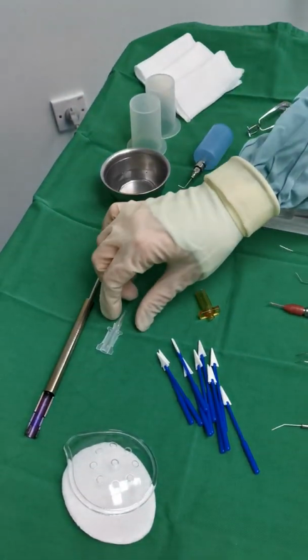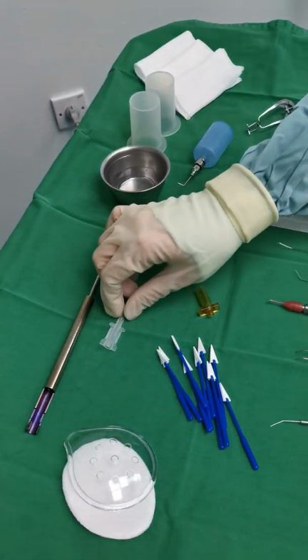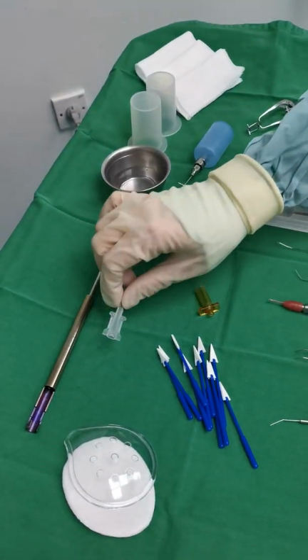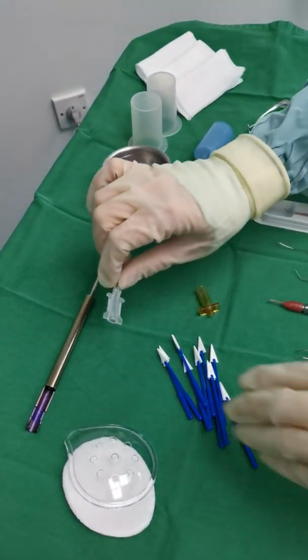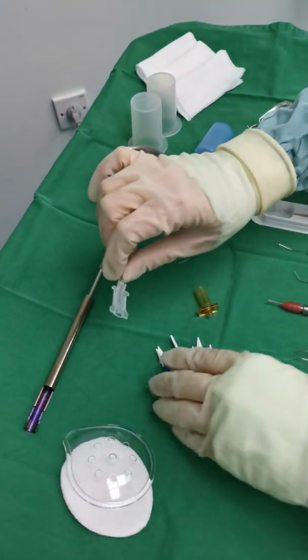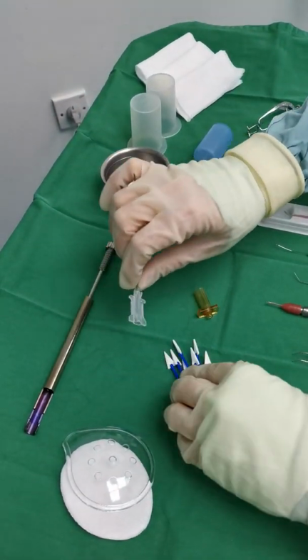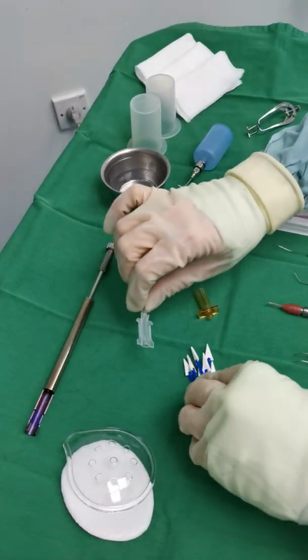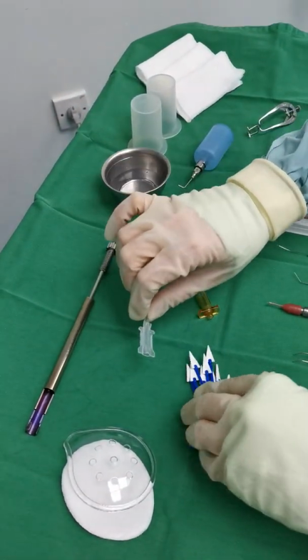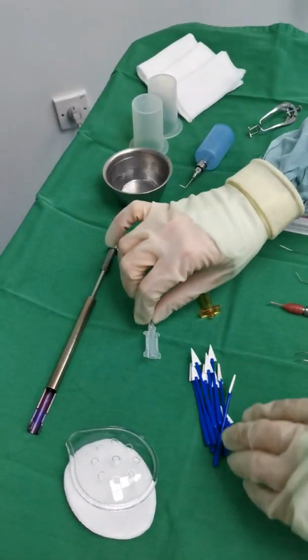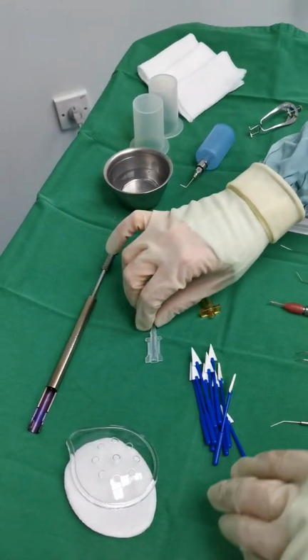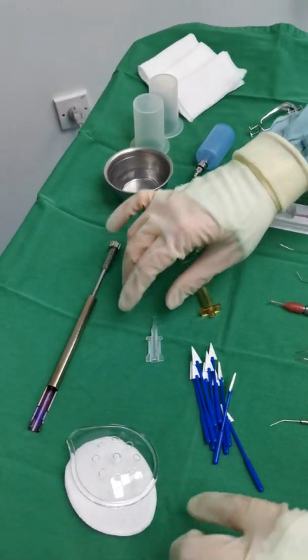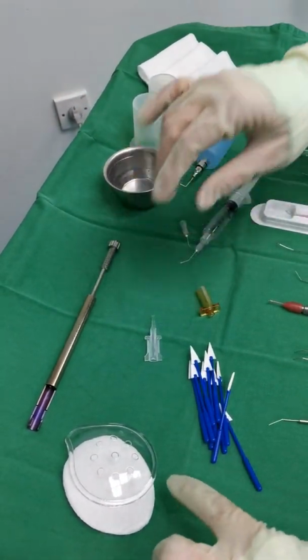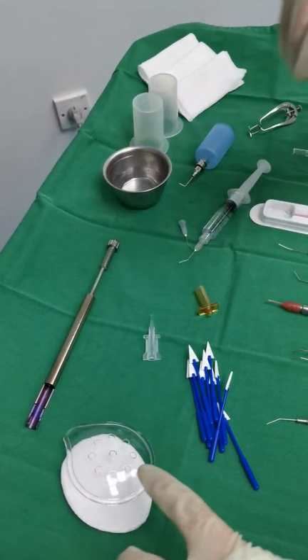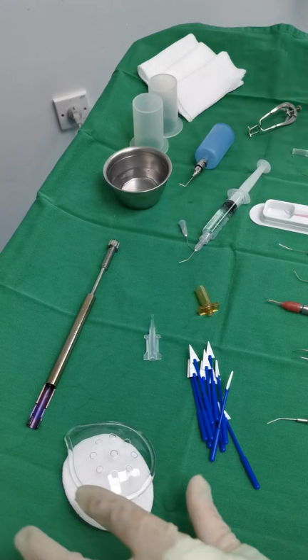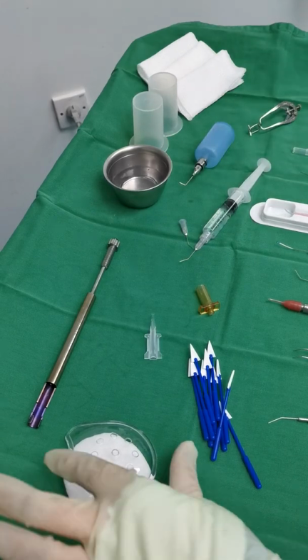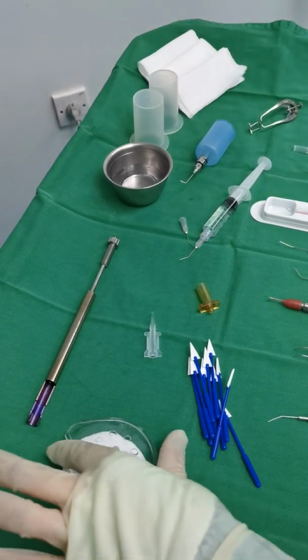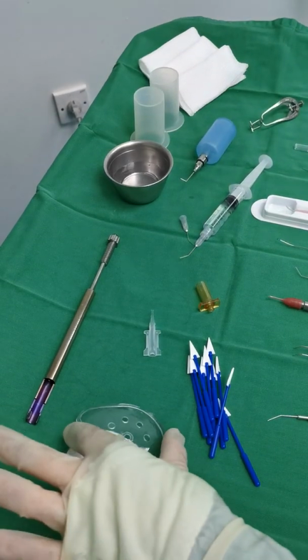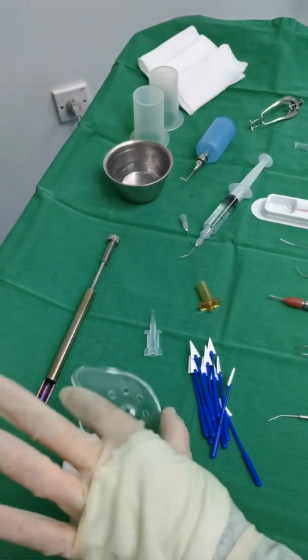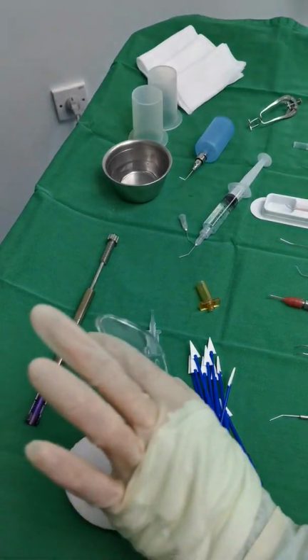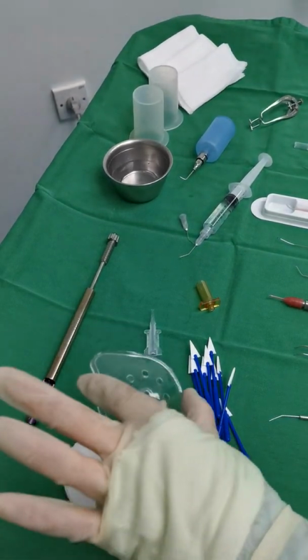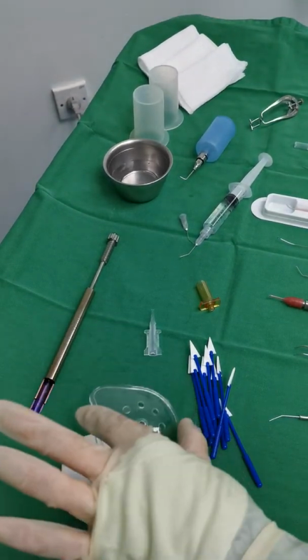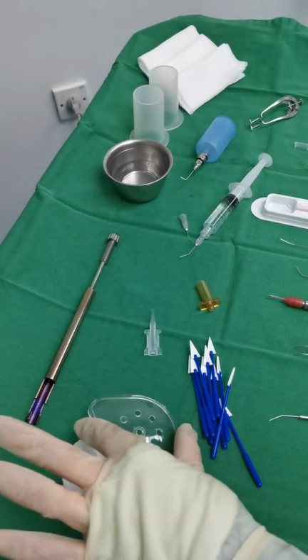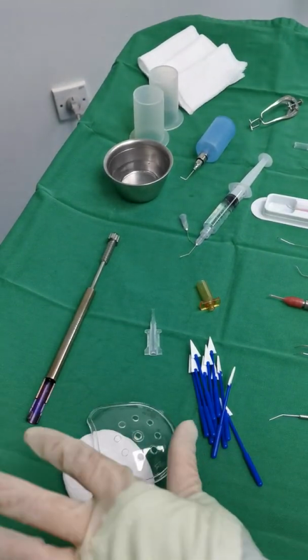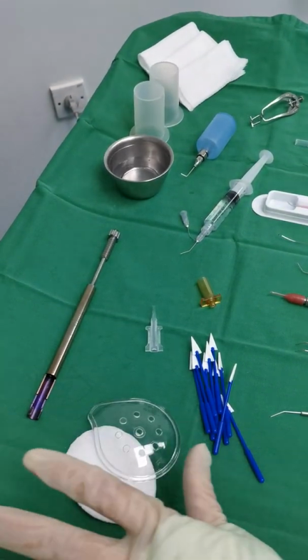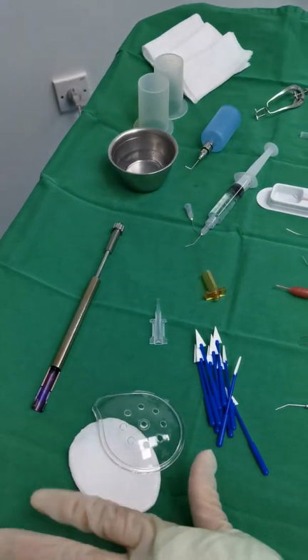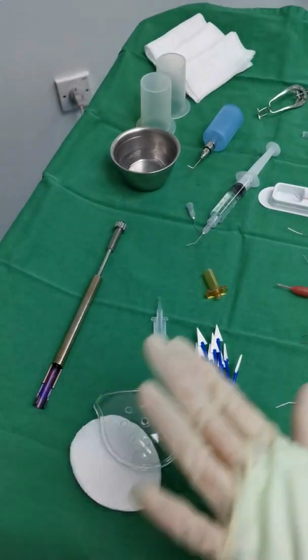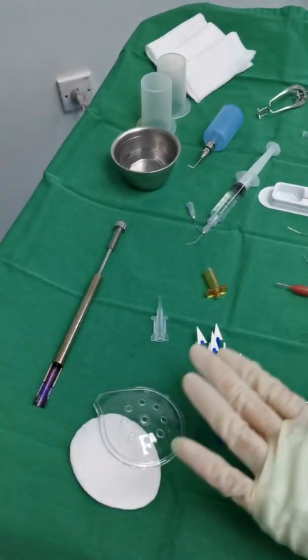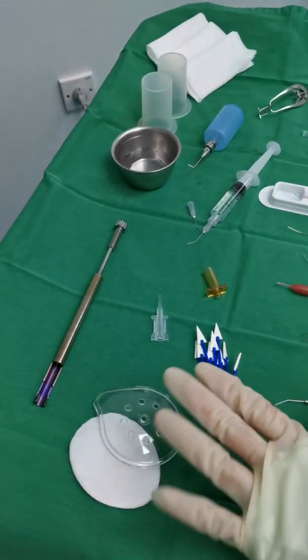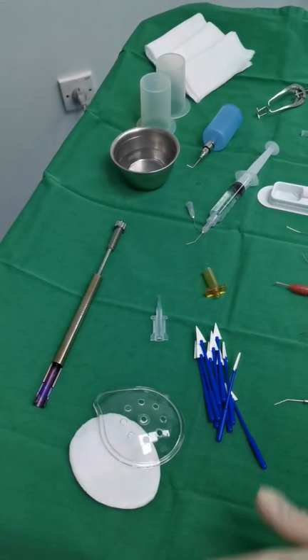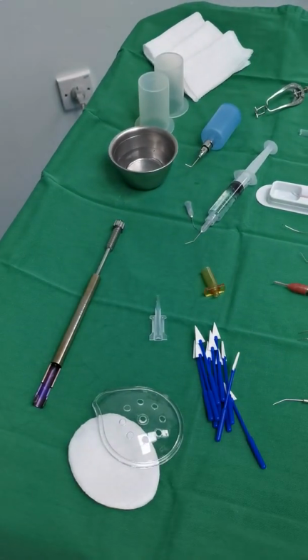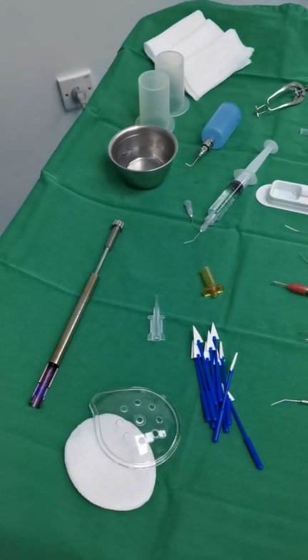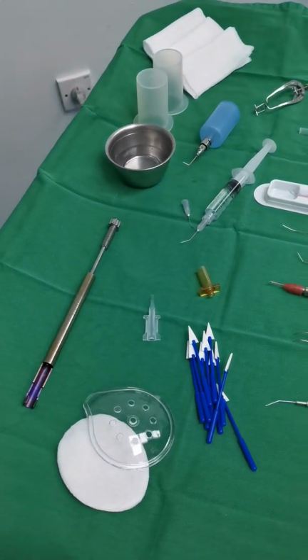This is the cartridge, eye shield, eye patch, and micro sponges.